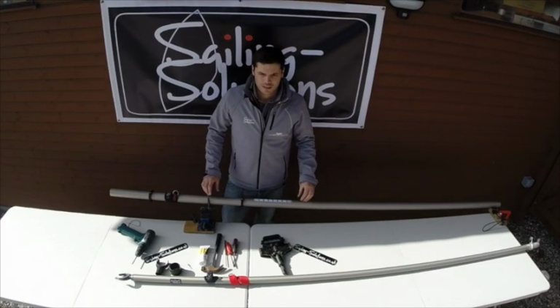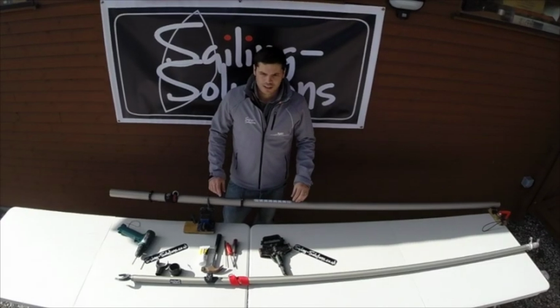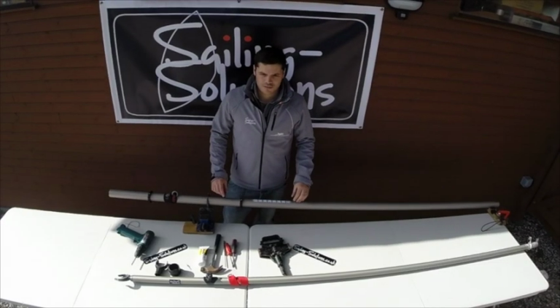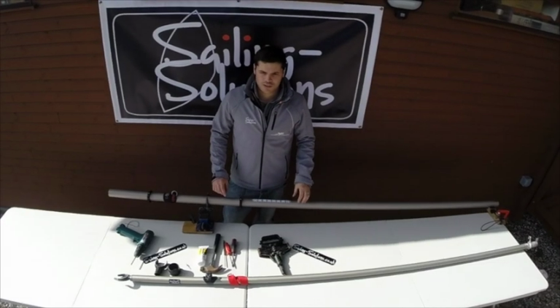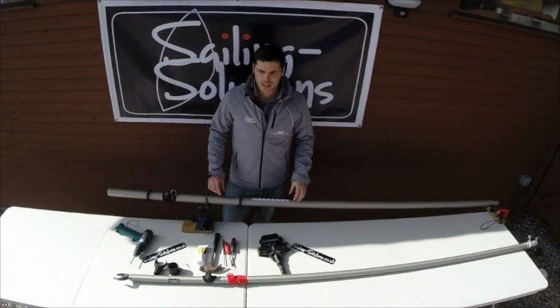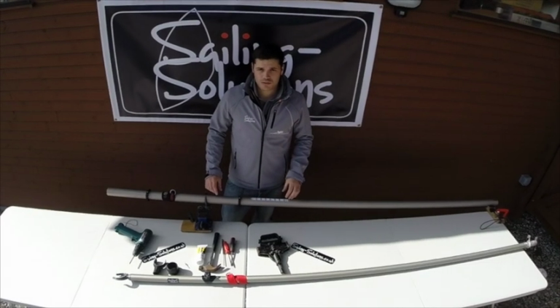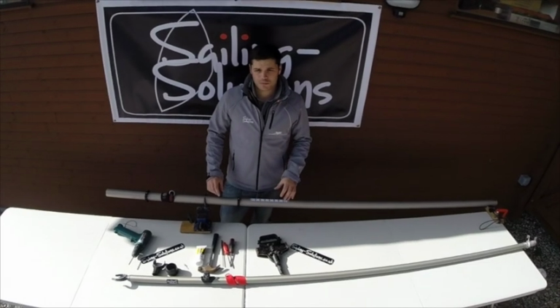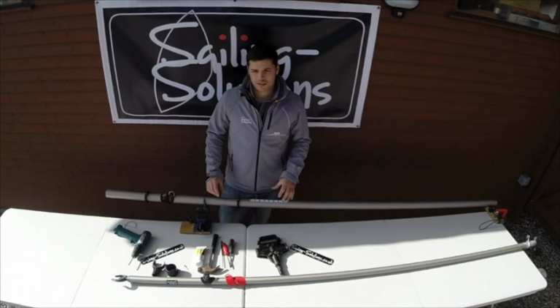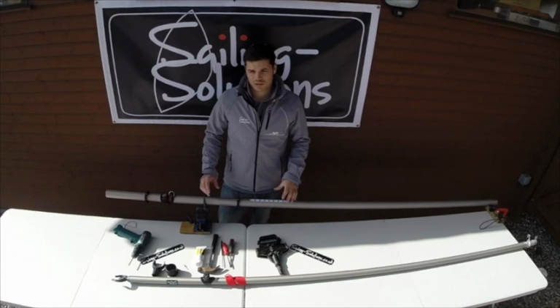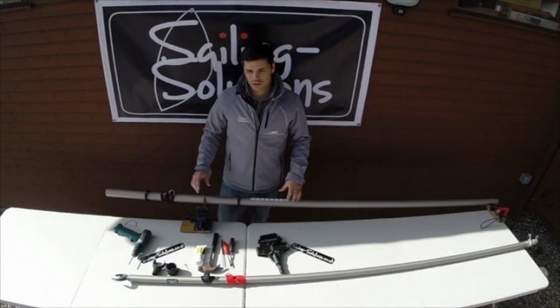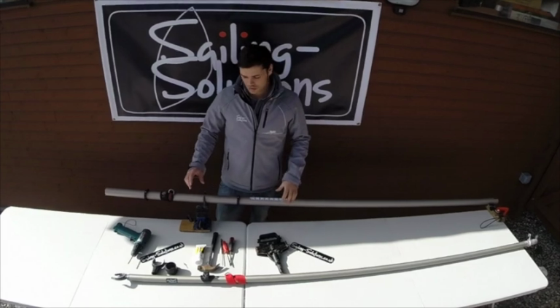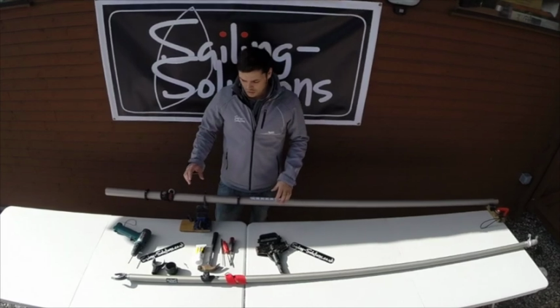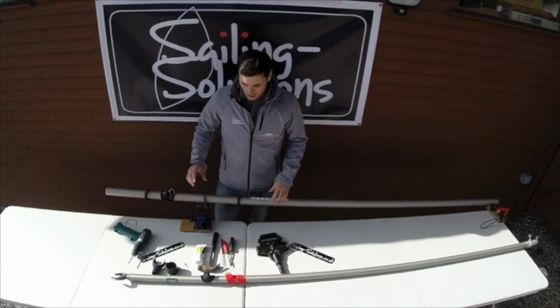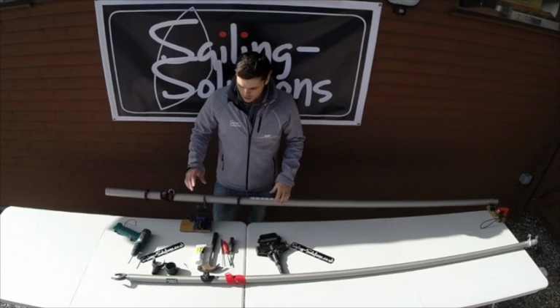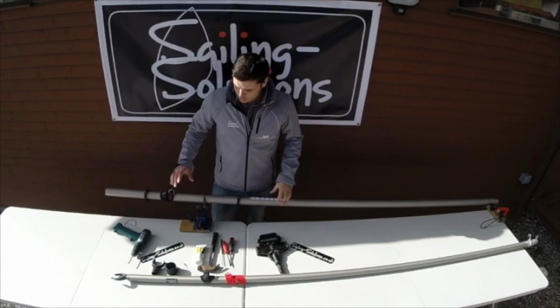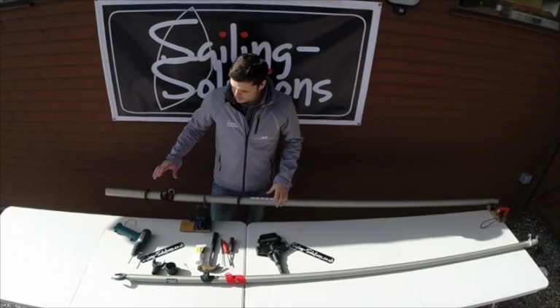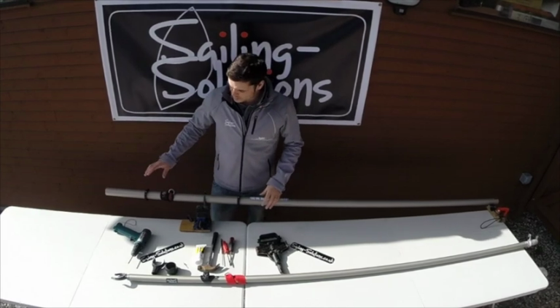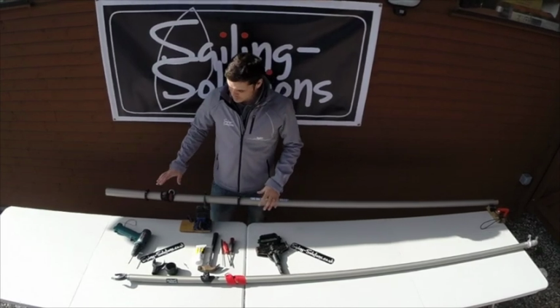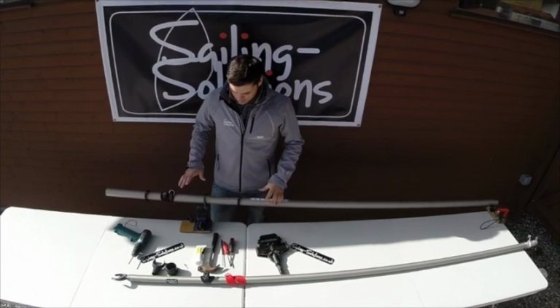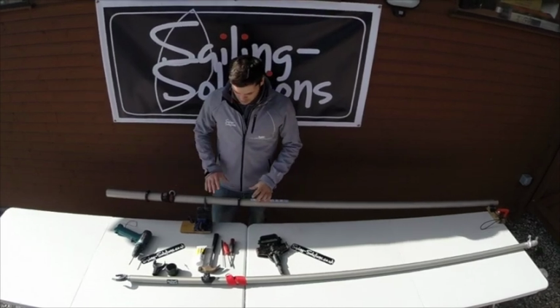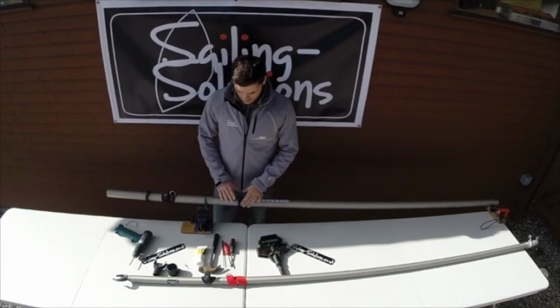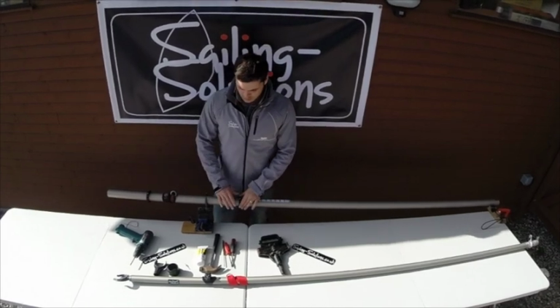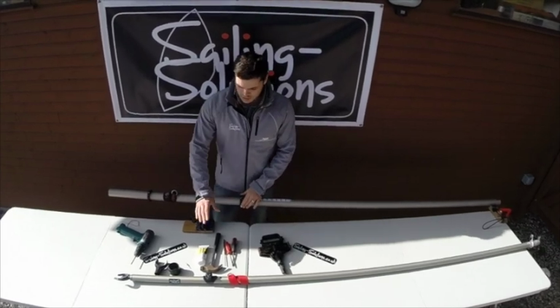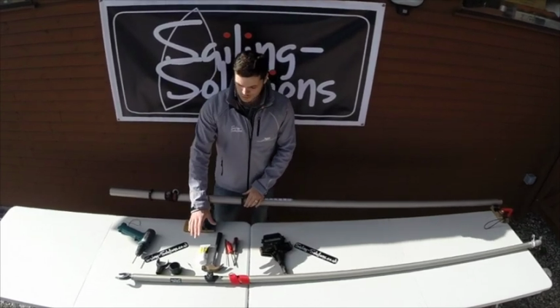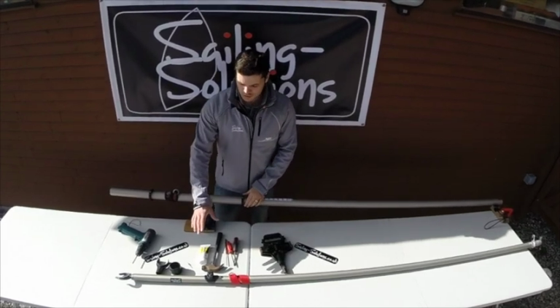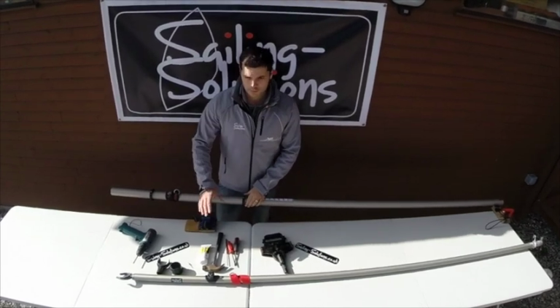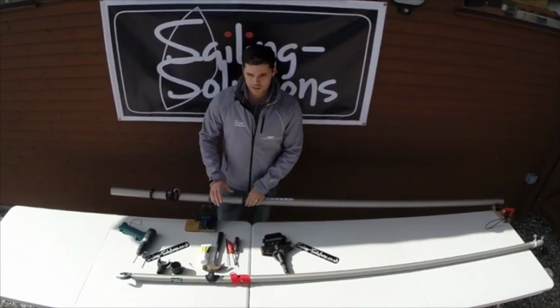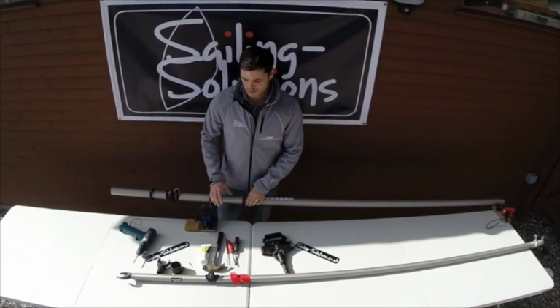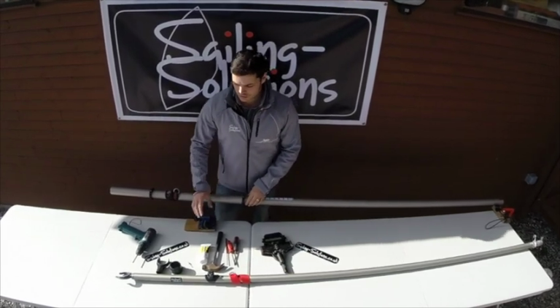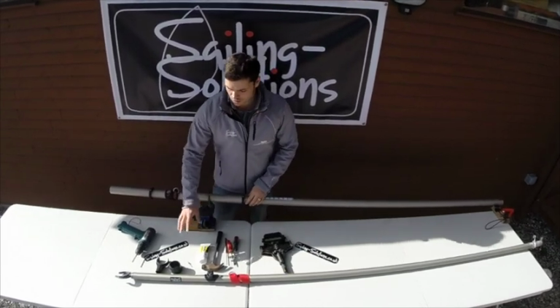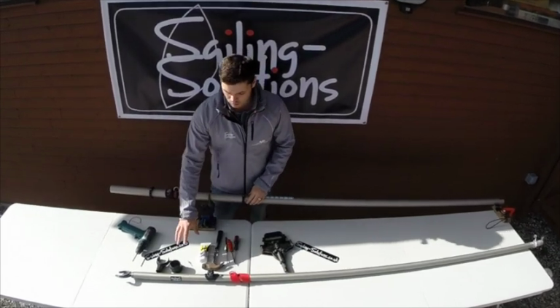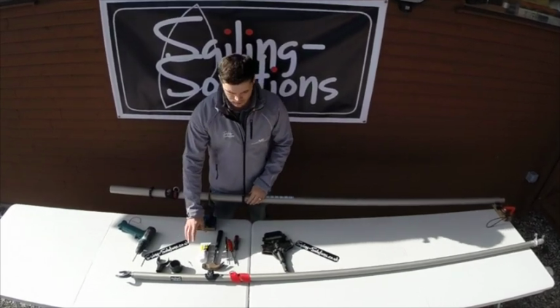Here's a video on how to replace your old existing gooseneck arrangement on your topper into the new one.